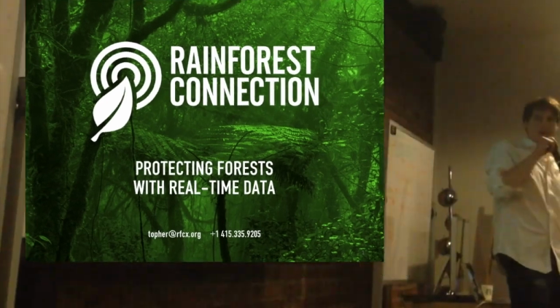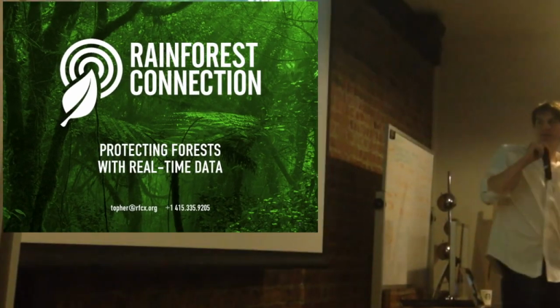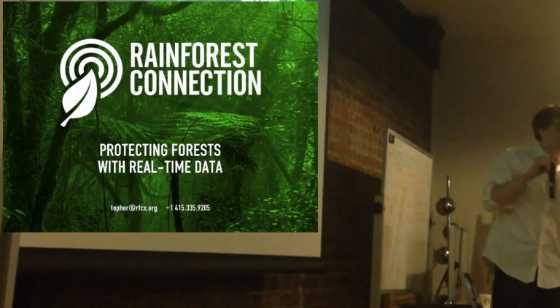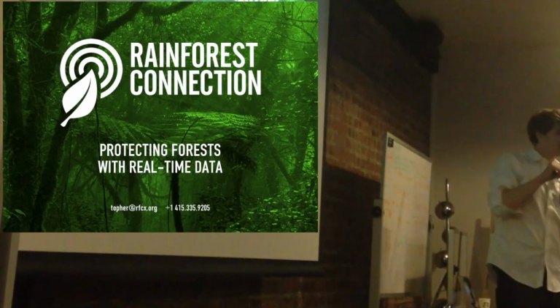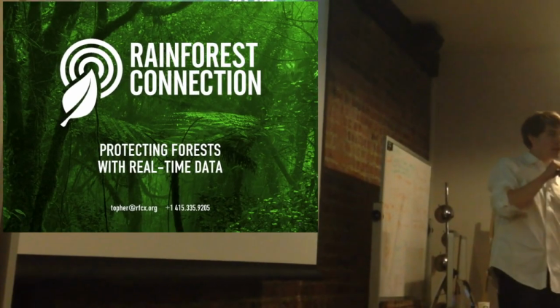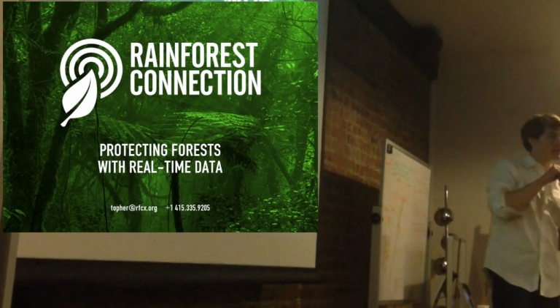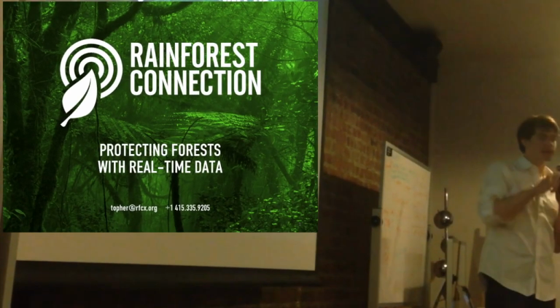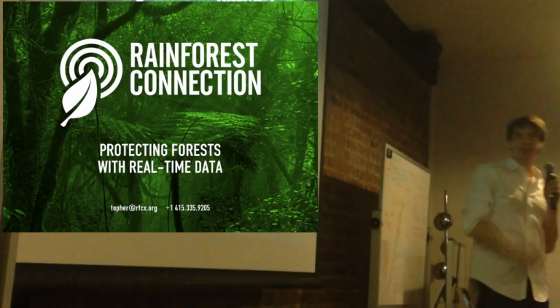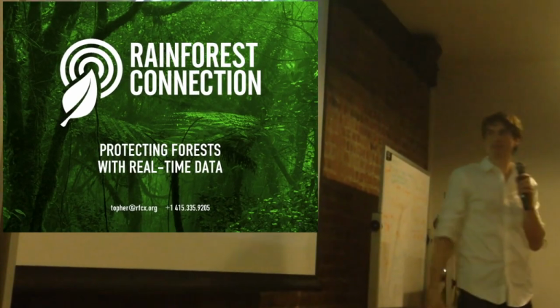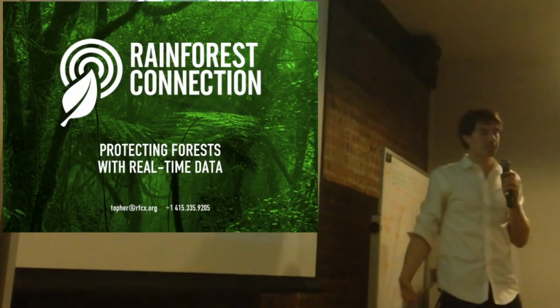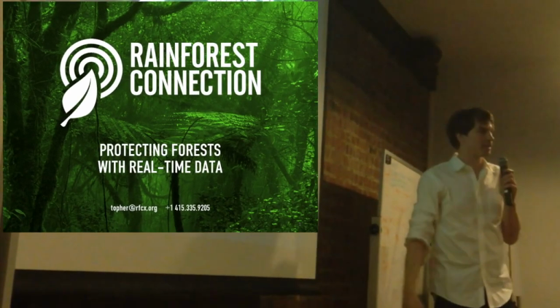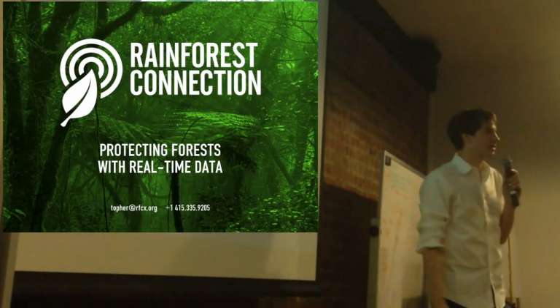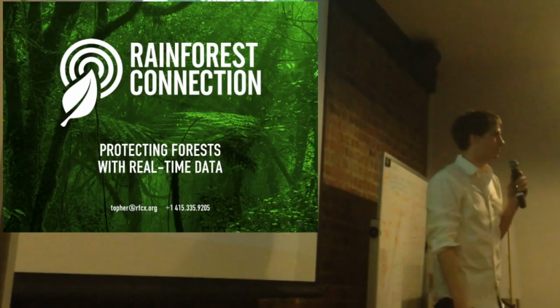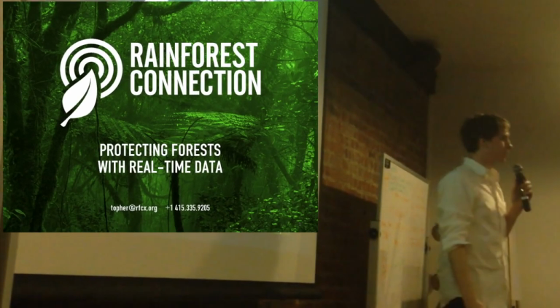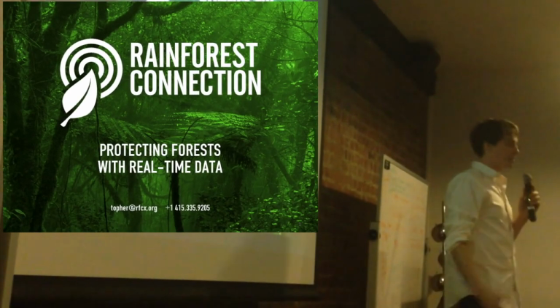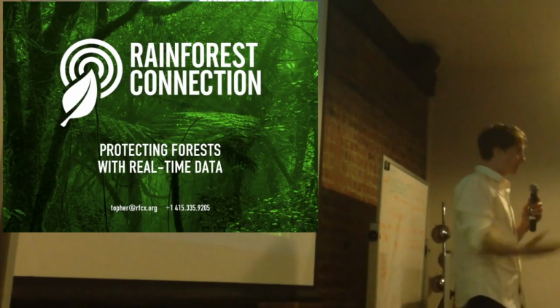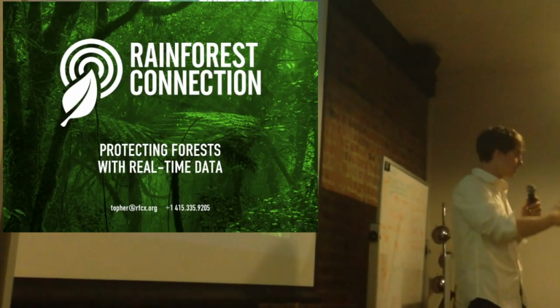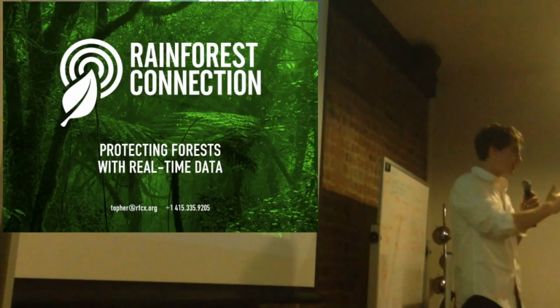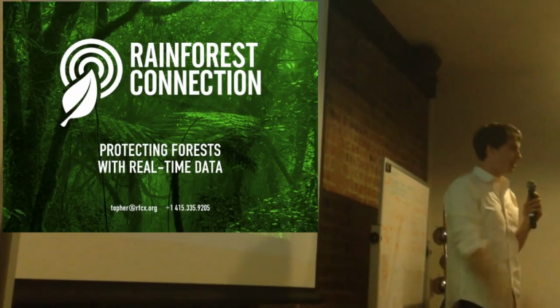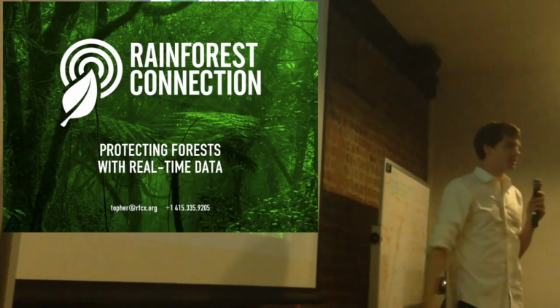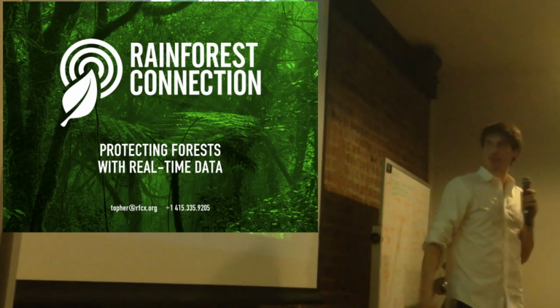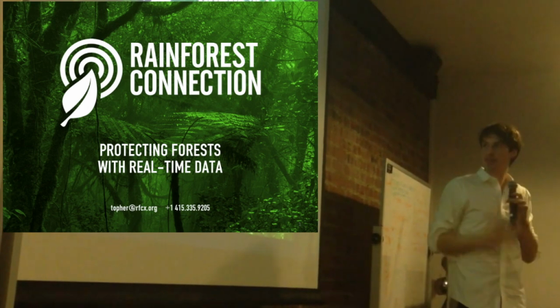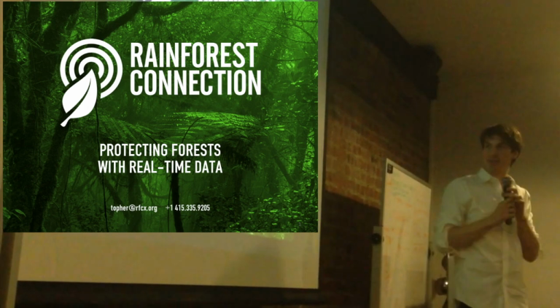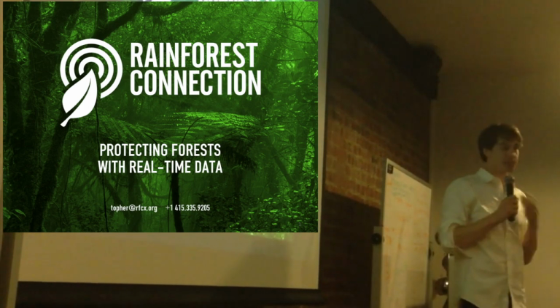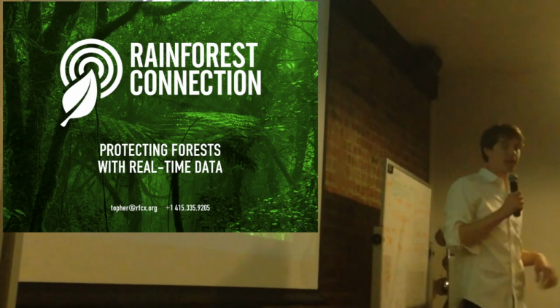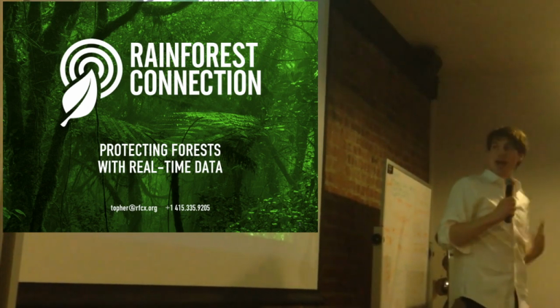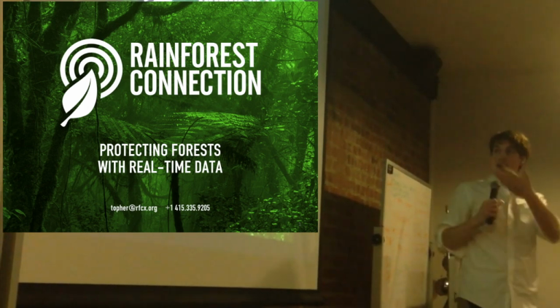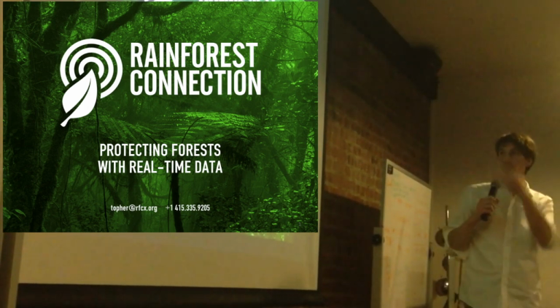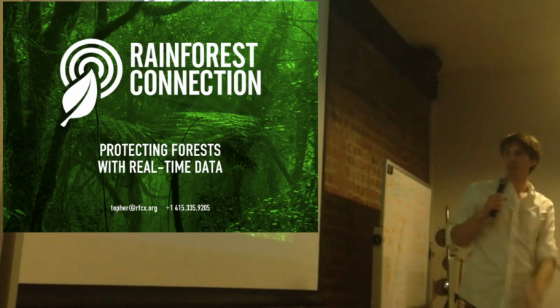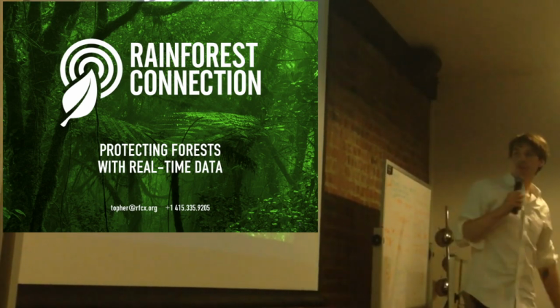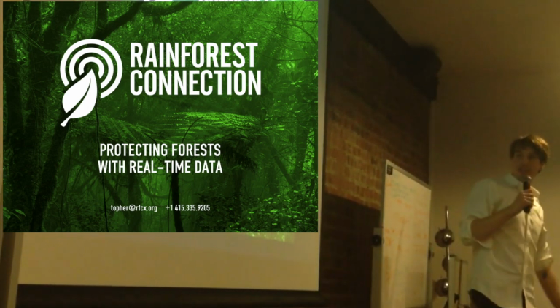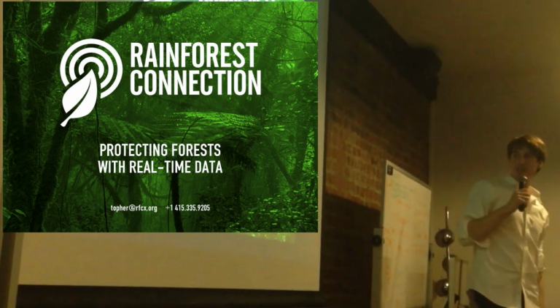This is my second eco hack. I'm really excited. Last year it was so great — I had some great friends. I'm the founder of Rainforest Connection.